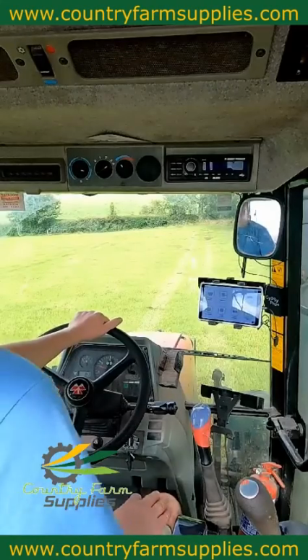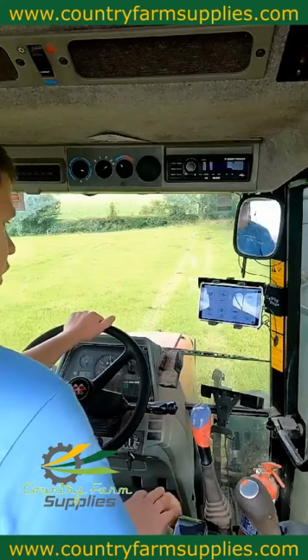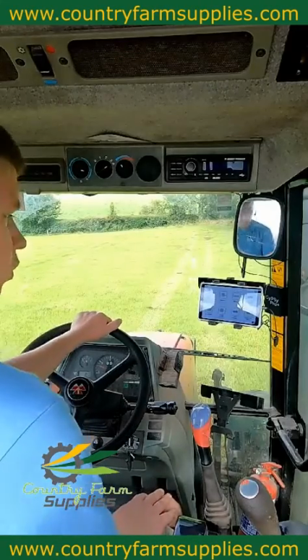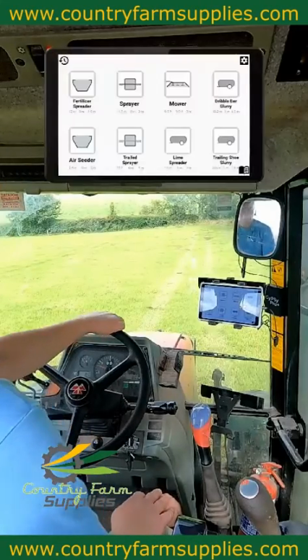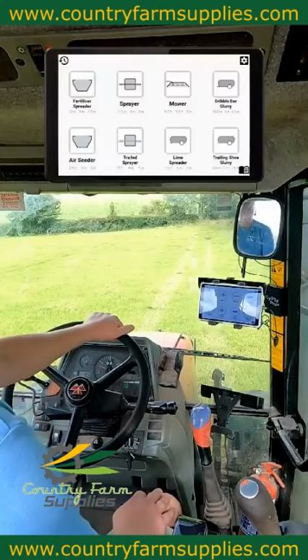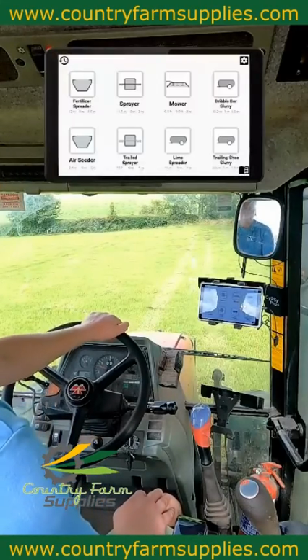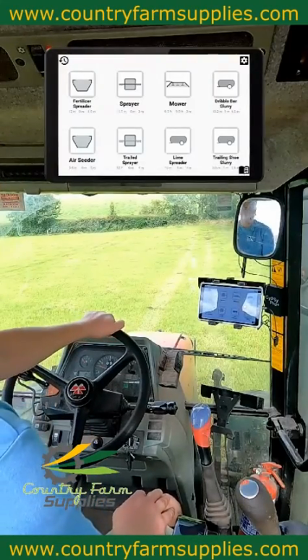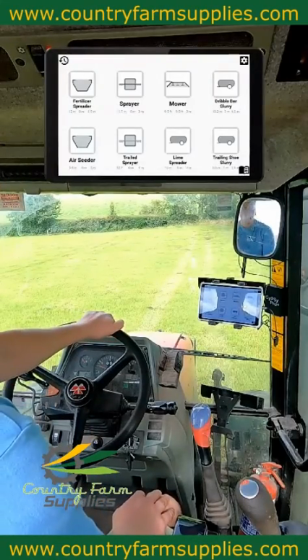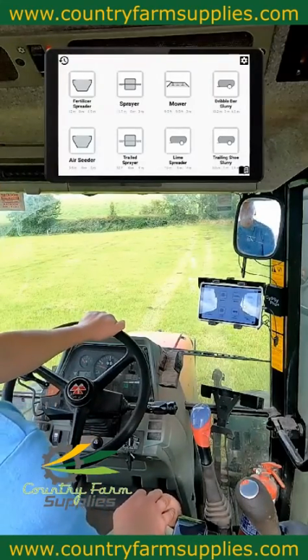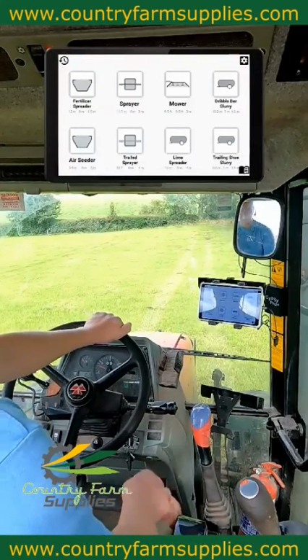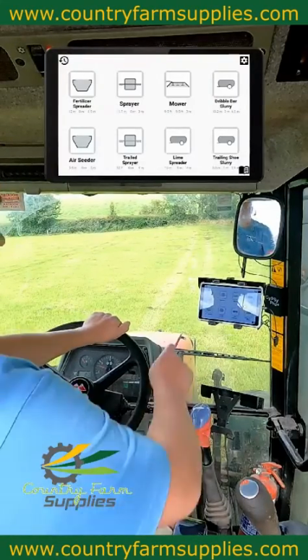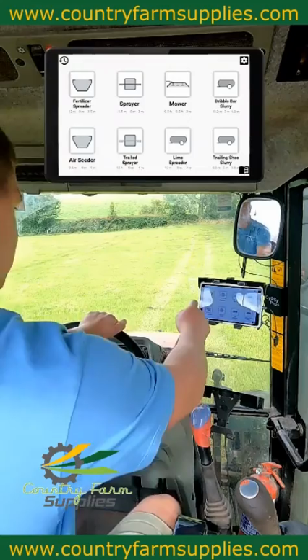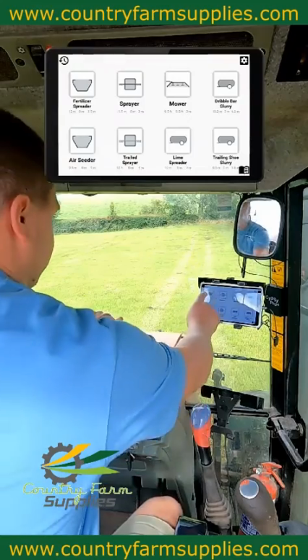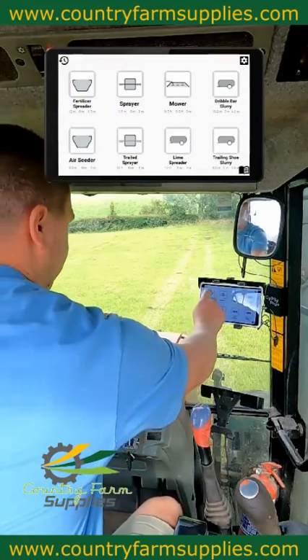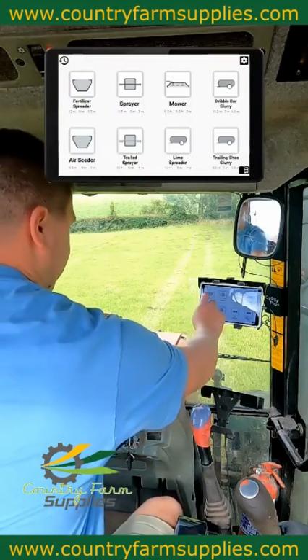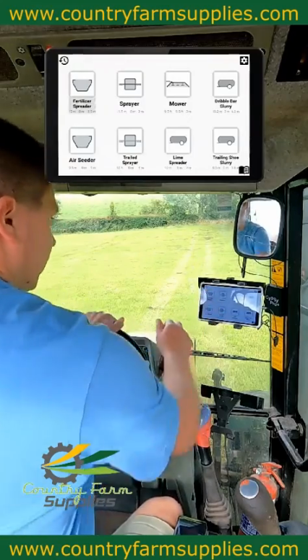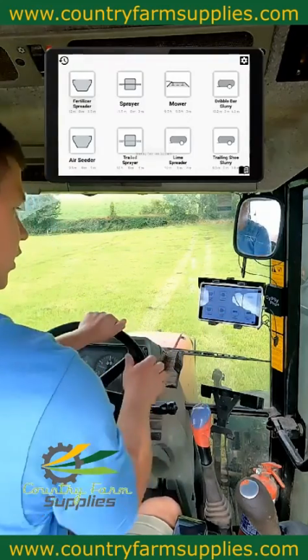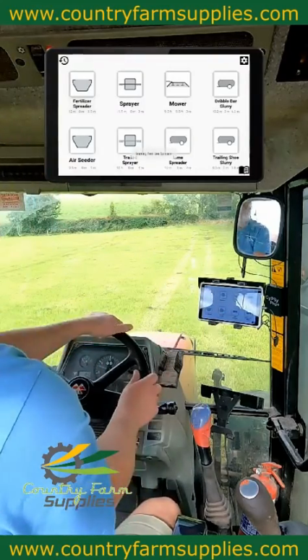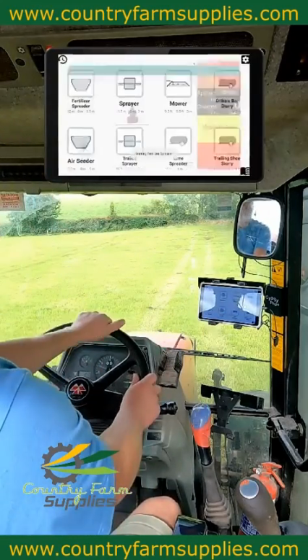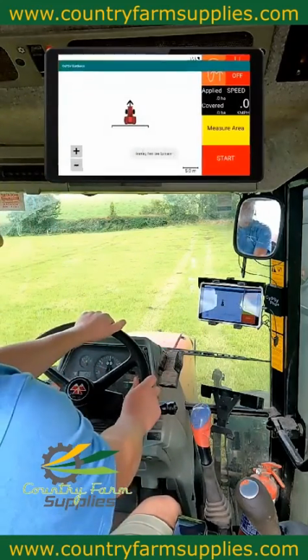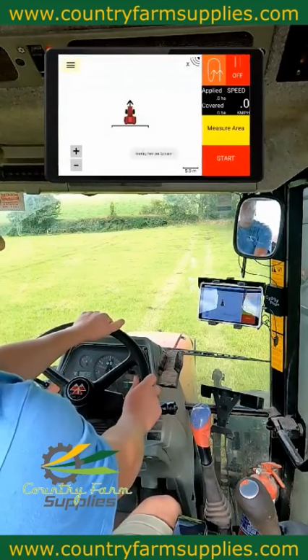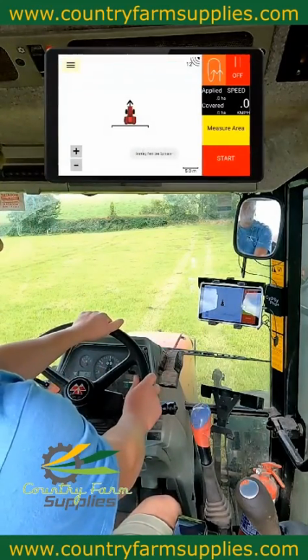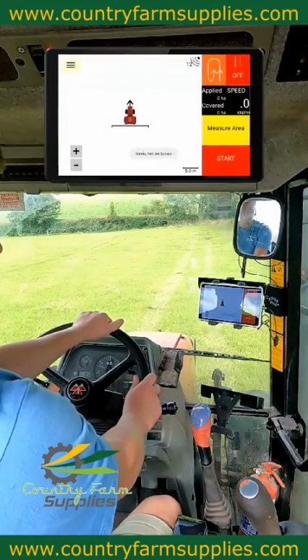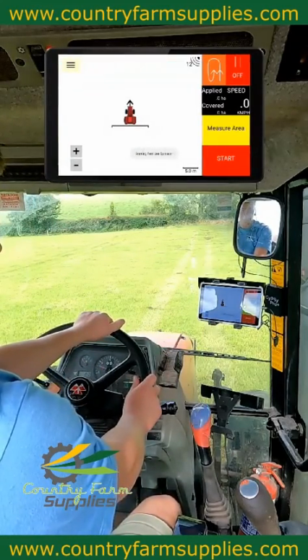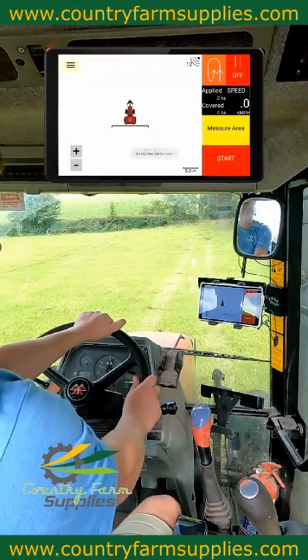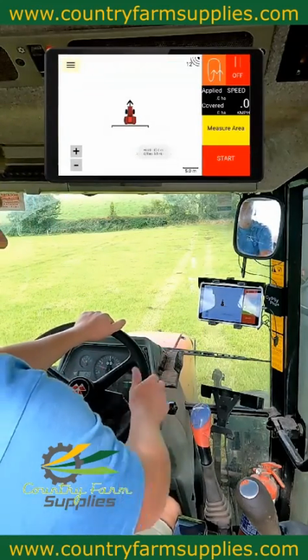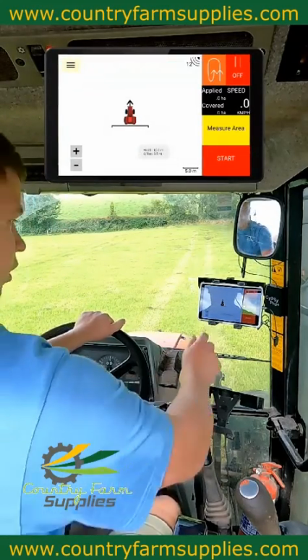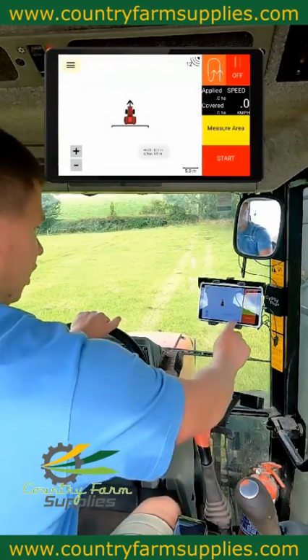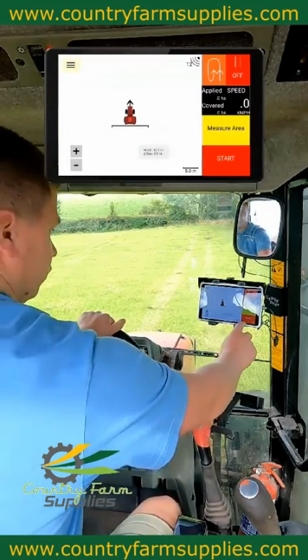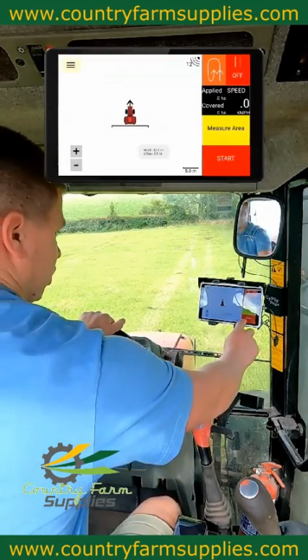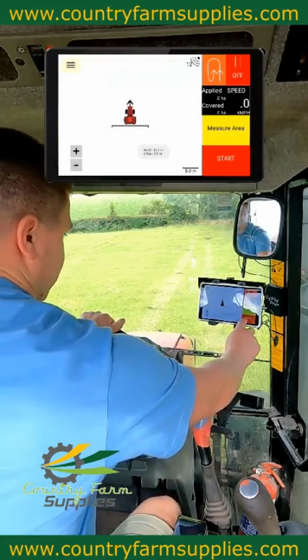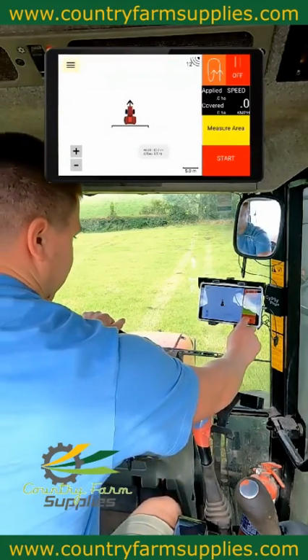So now, once you're ready and lined up in the field, you just tap your fertilizer up and this will bring you to the spread screen. All you have to do is just press start.